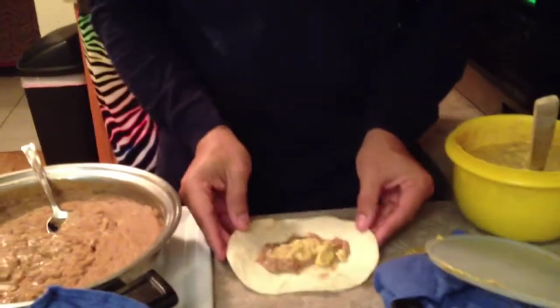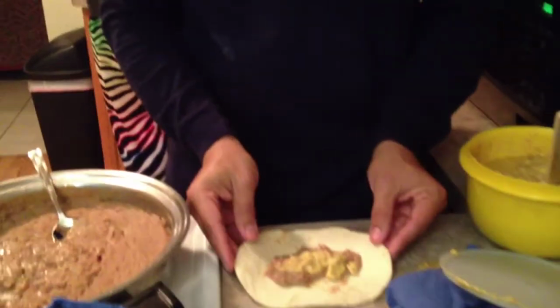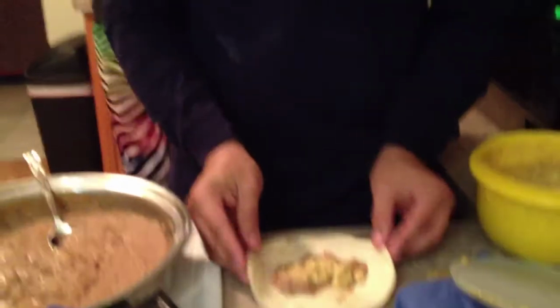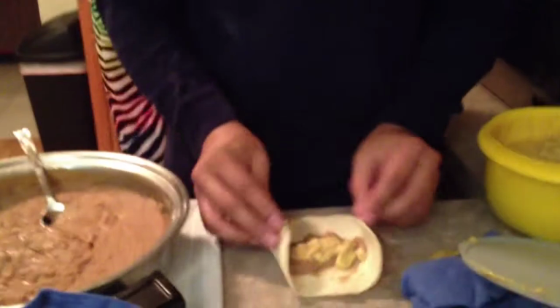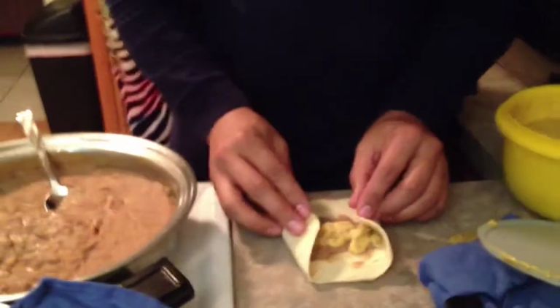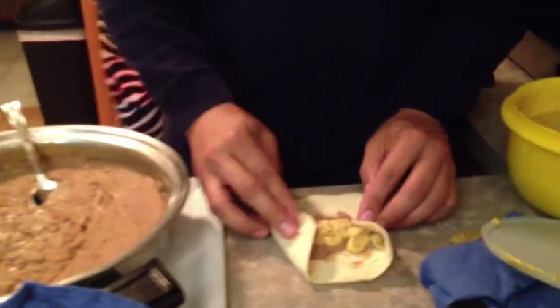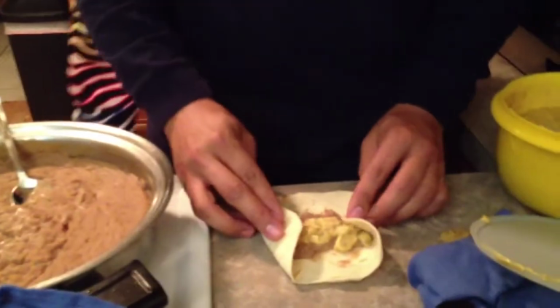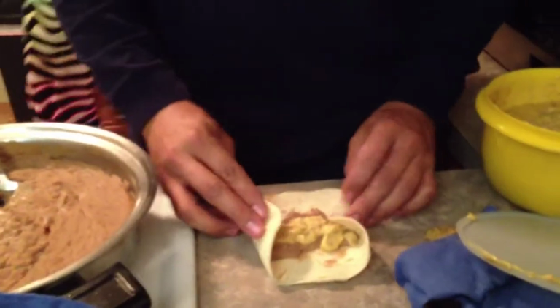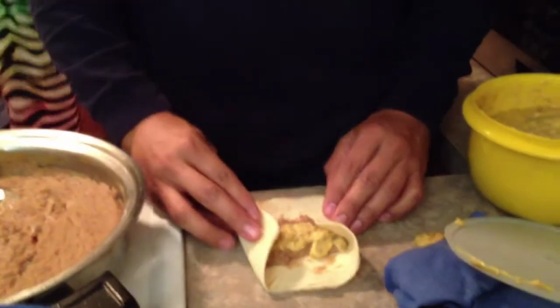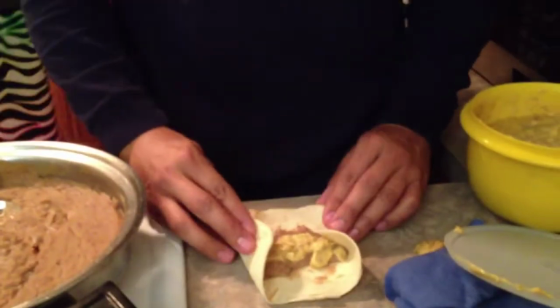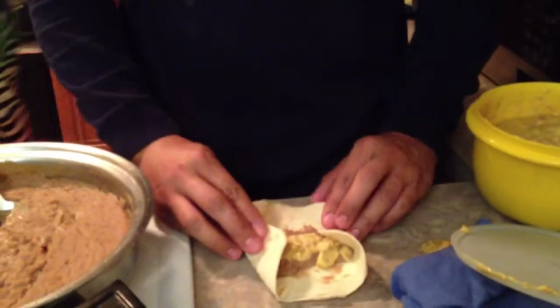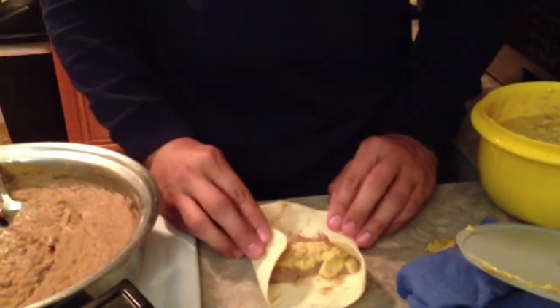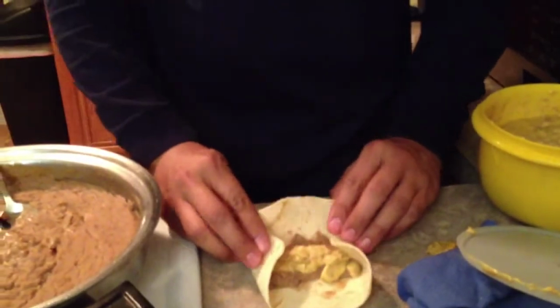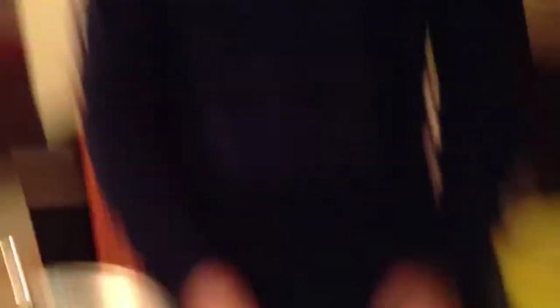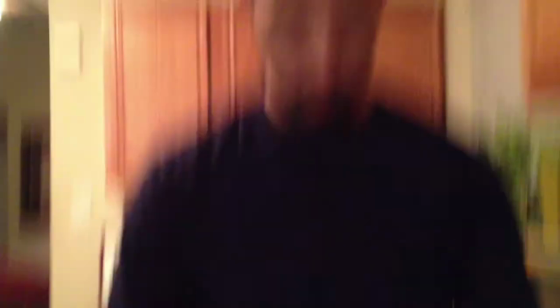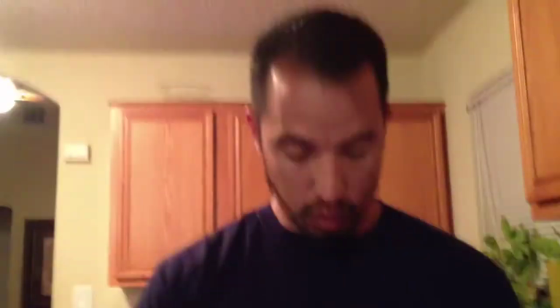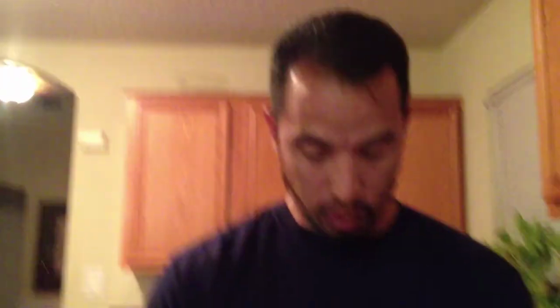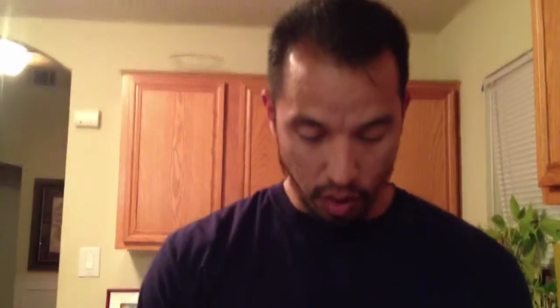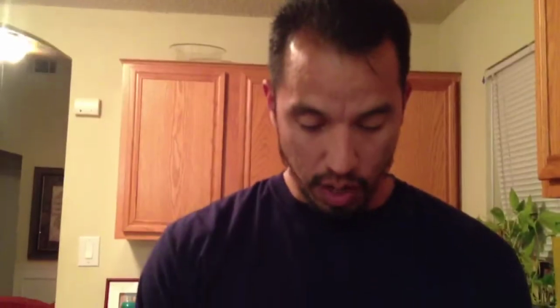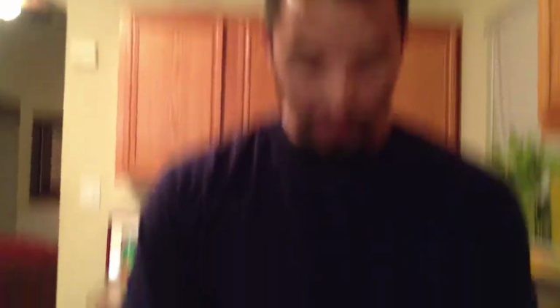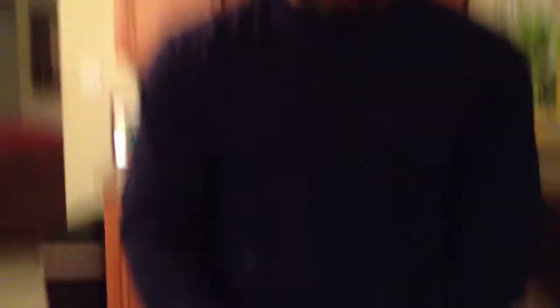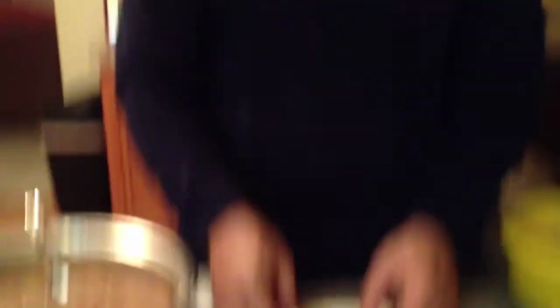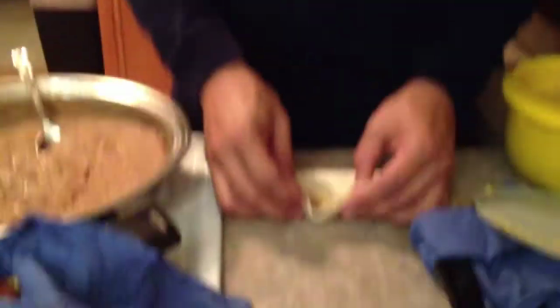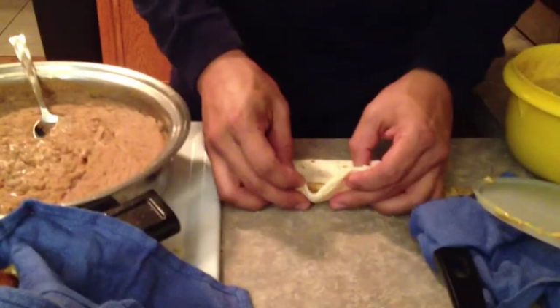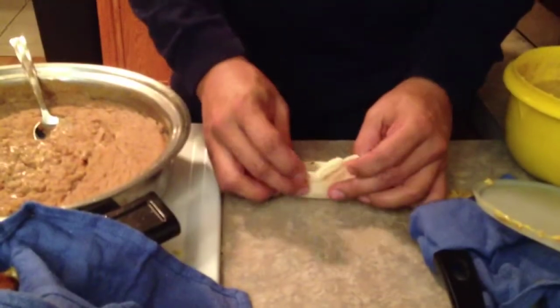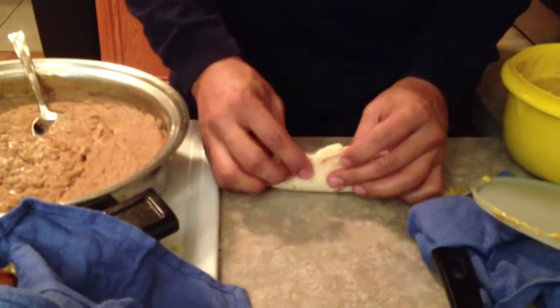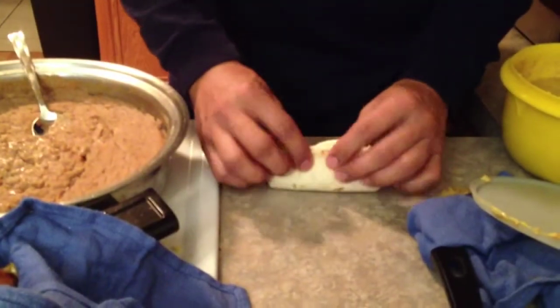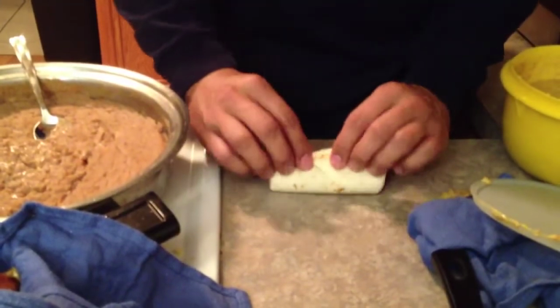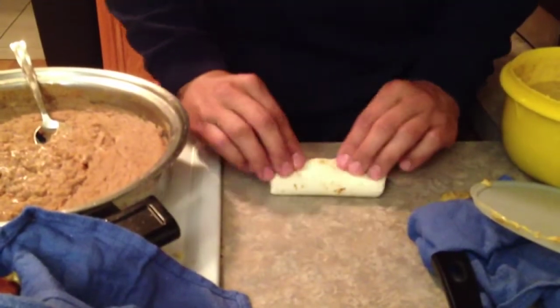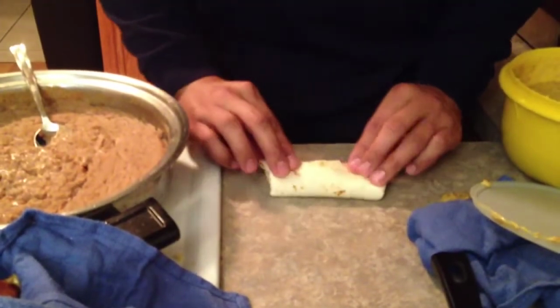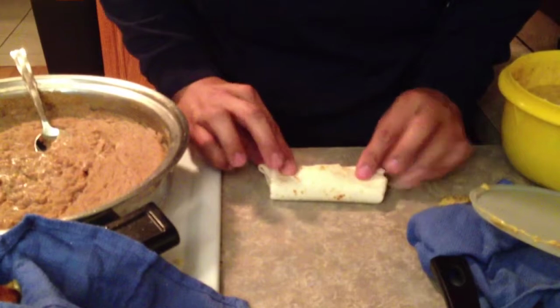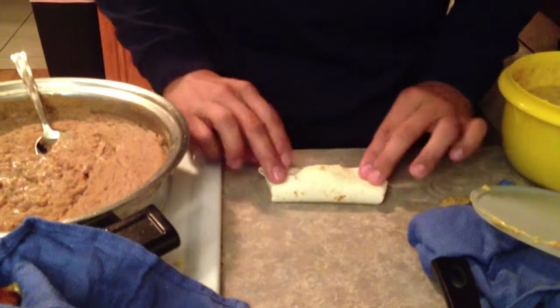Pull the ends in, one roll like that, another roll back.